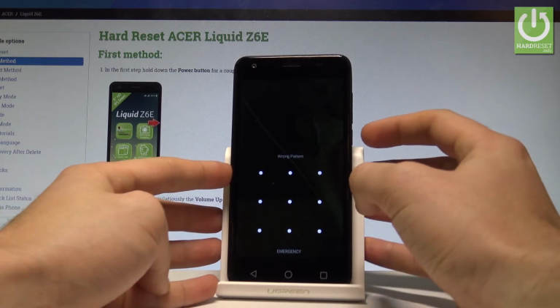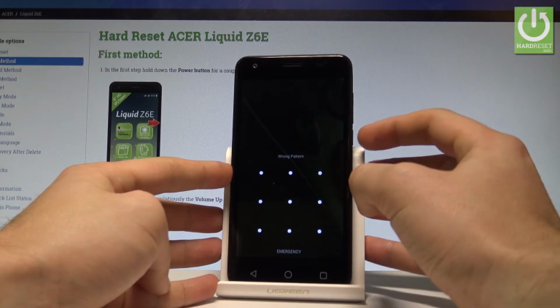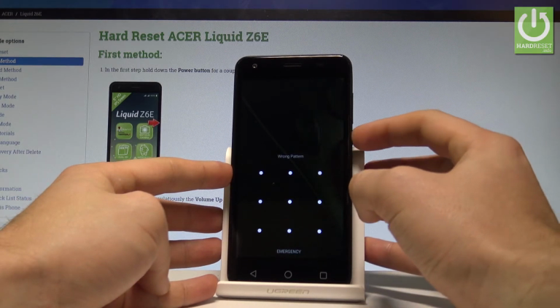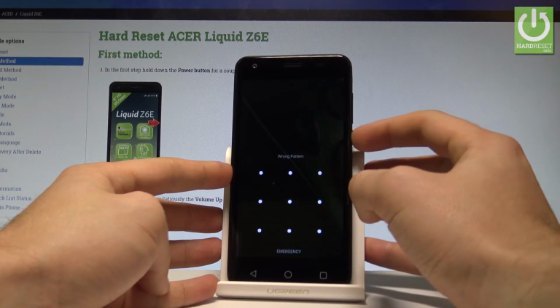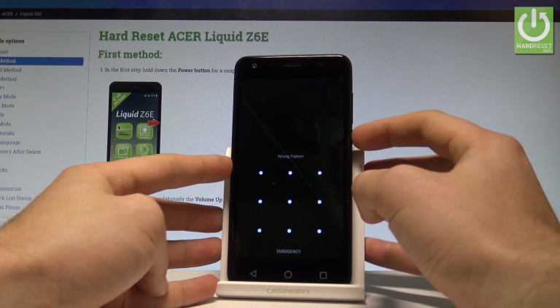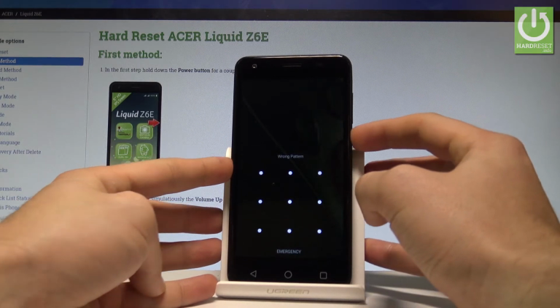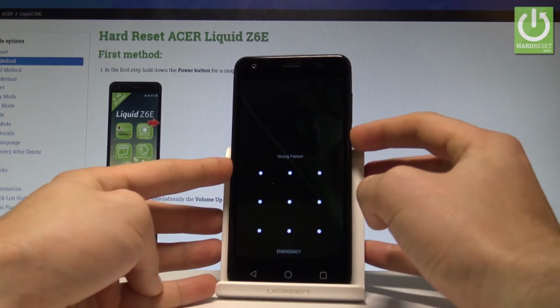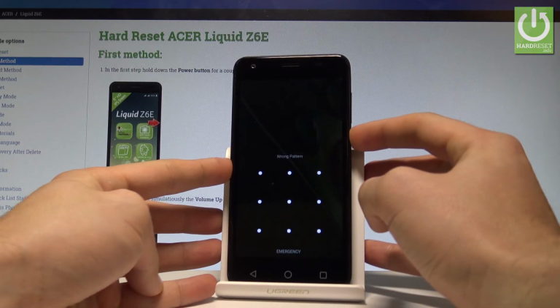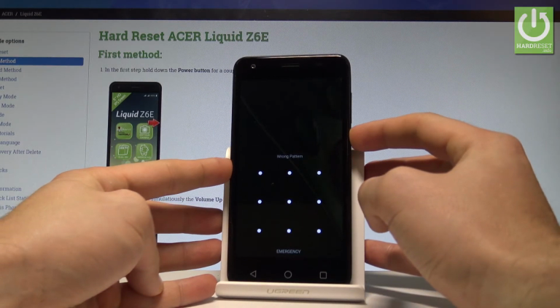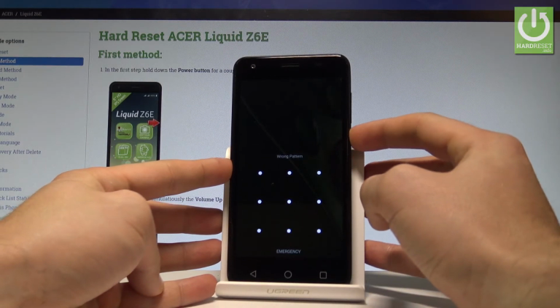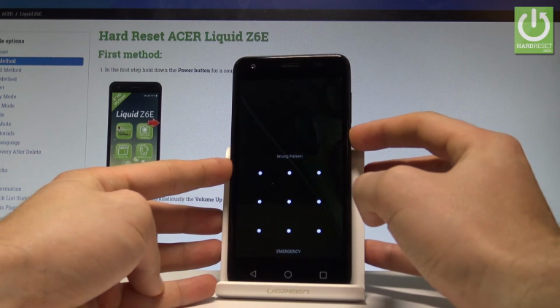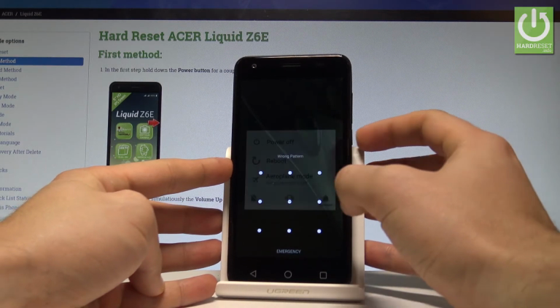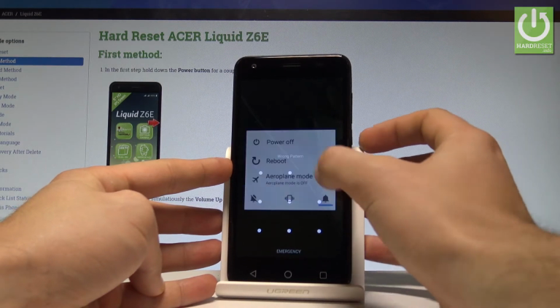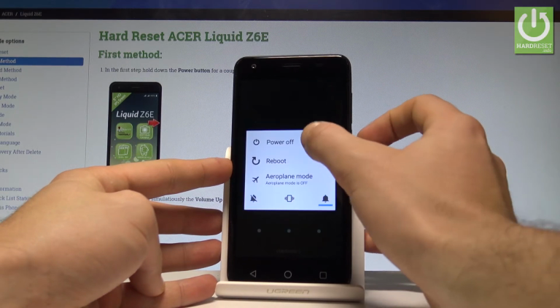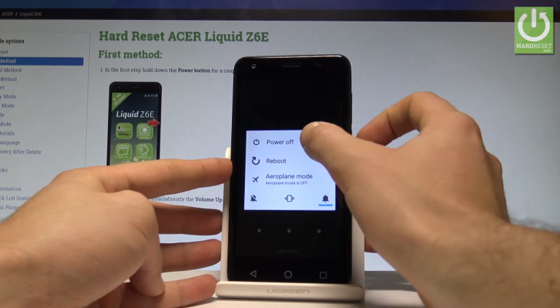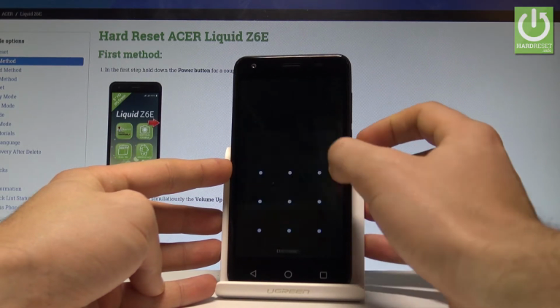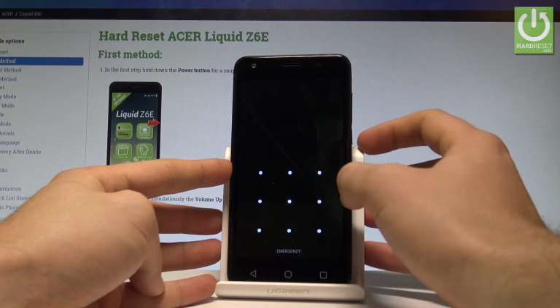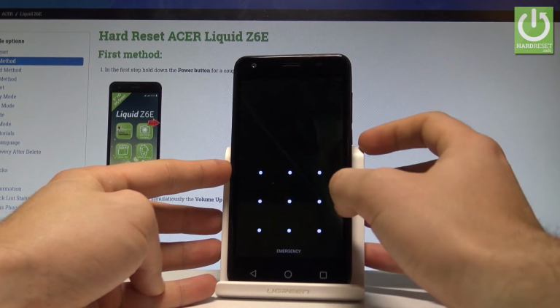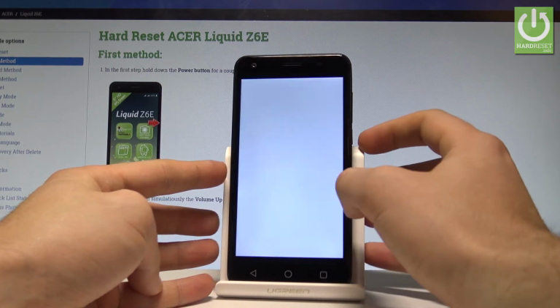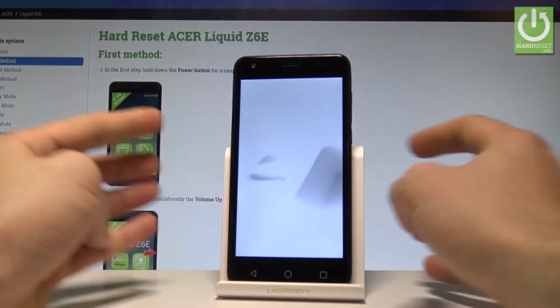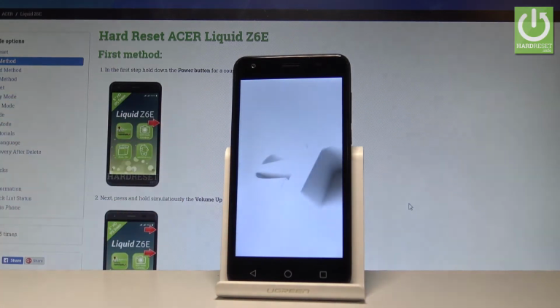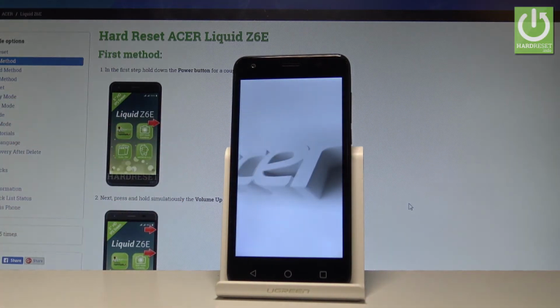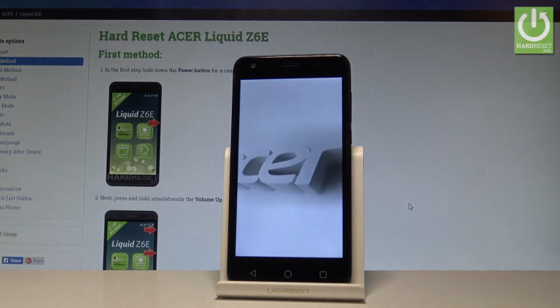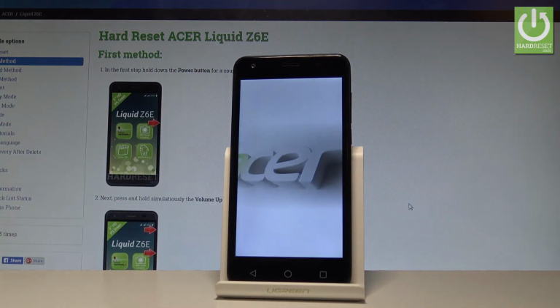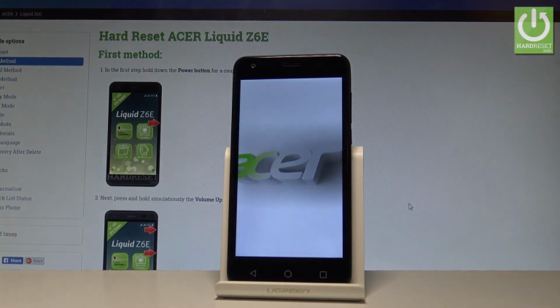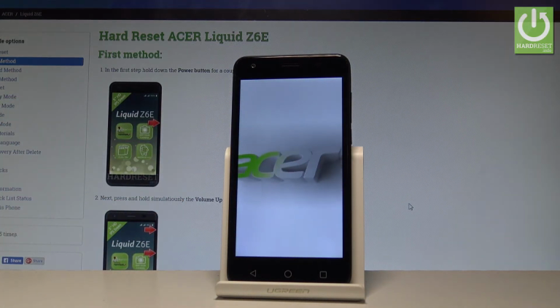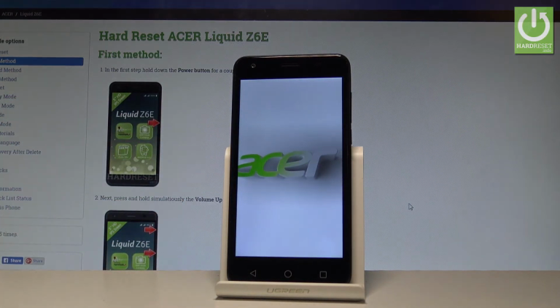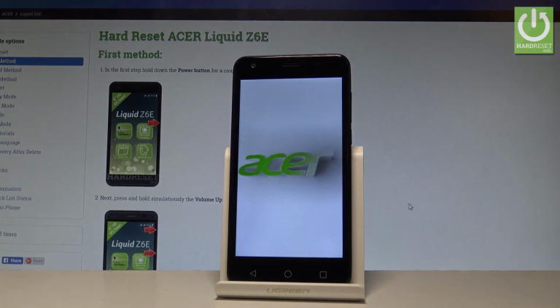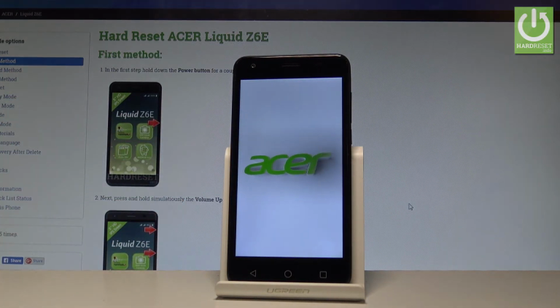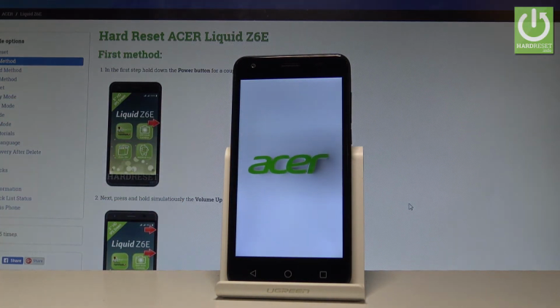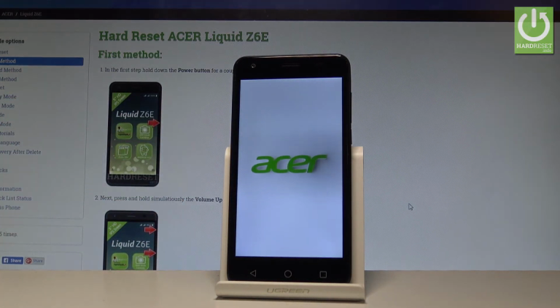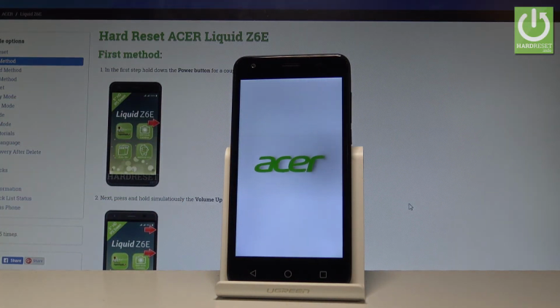At the very beginning, let's start by pressing the power key right here, choose power off, and wait until your device is completely switched off.